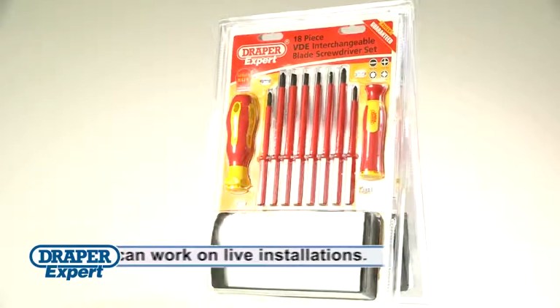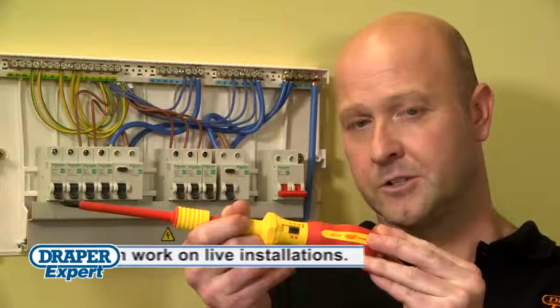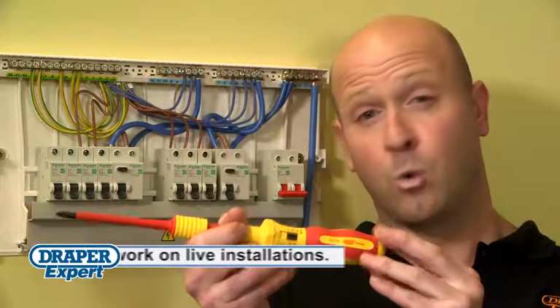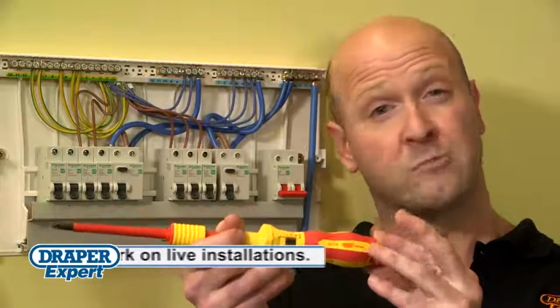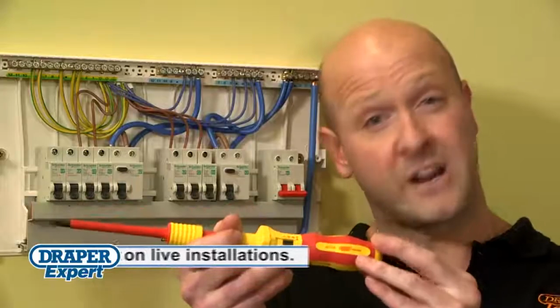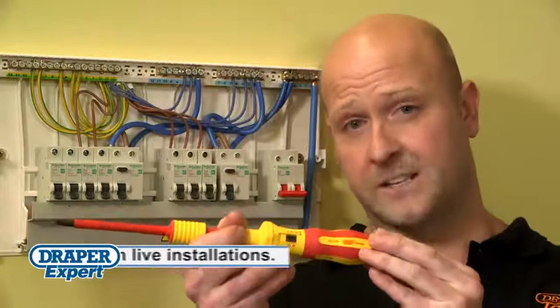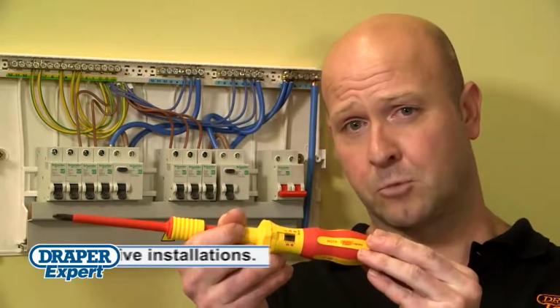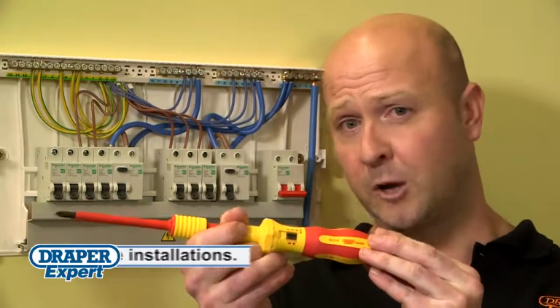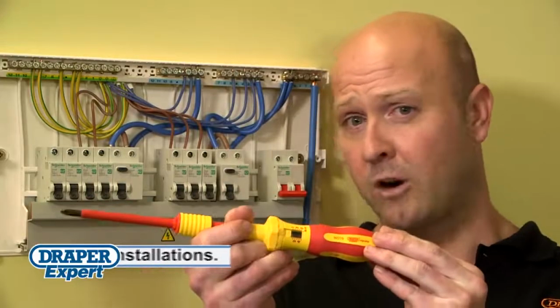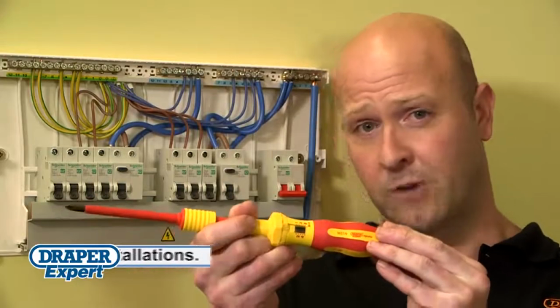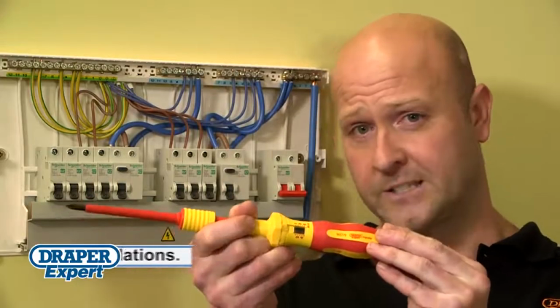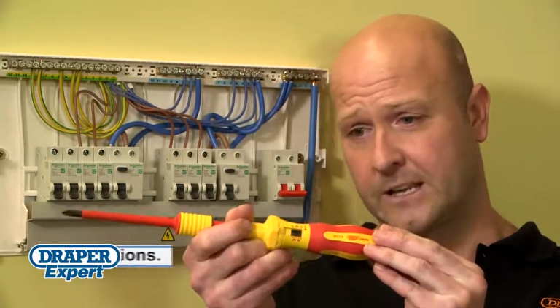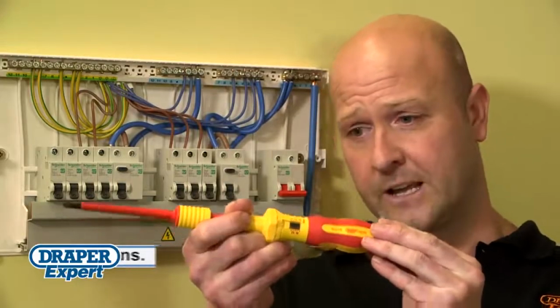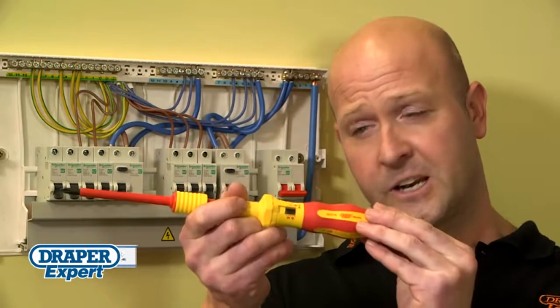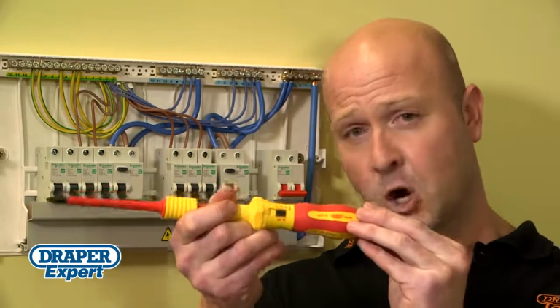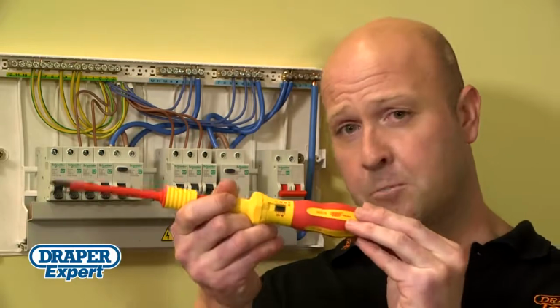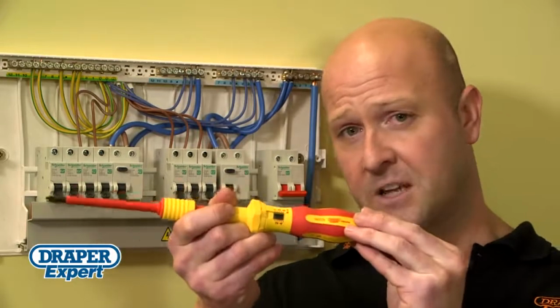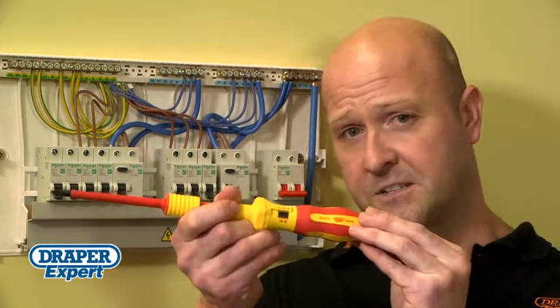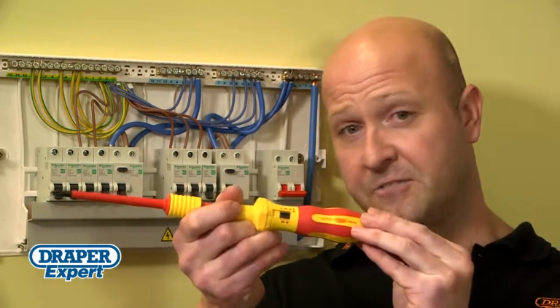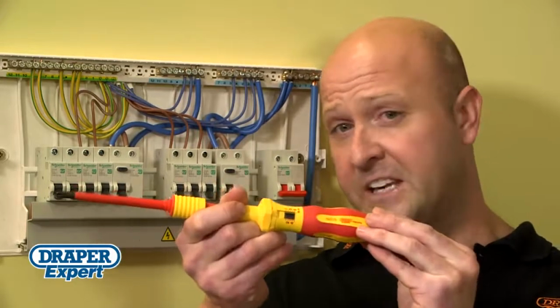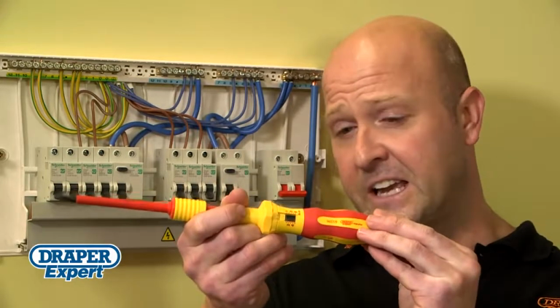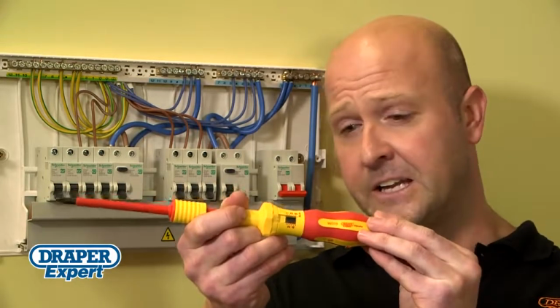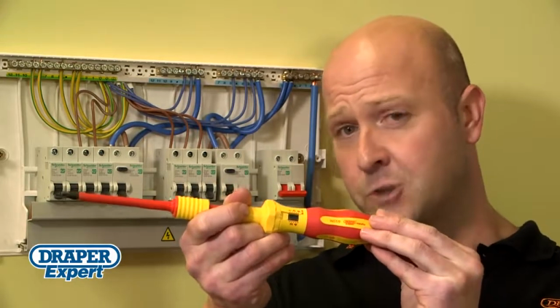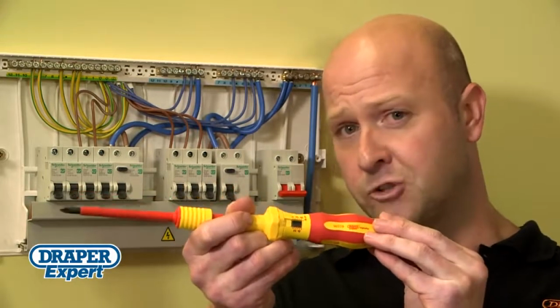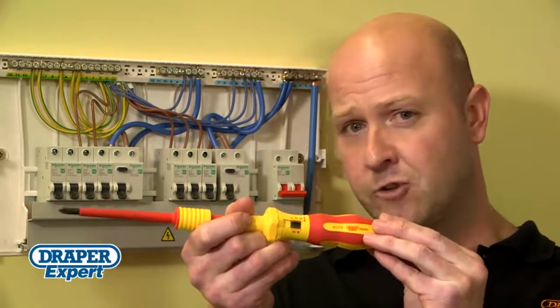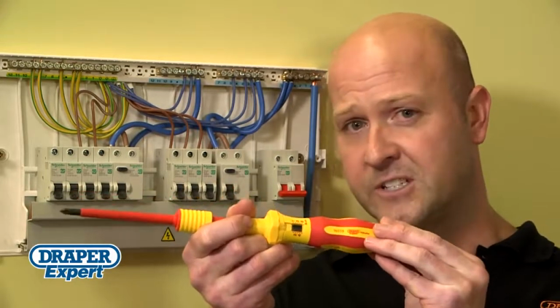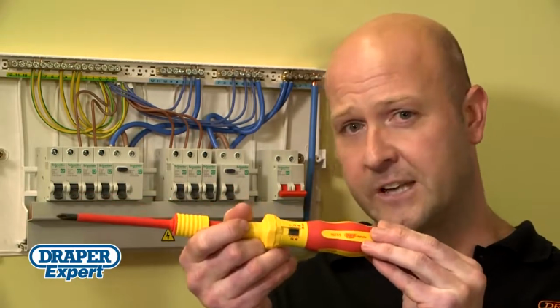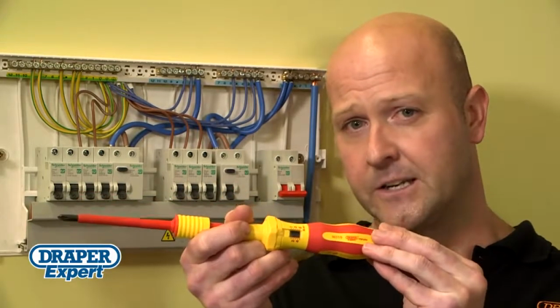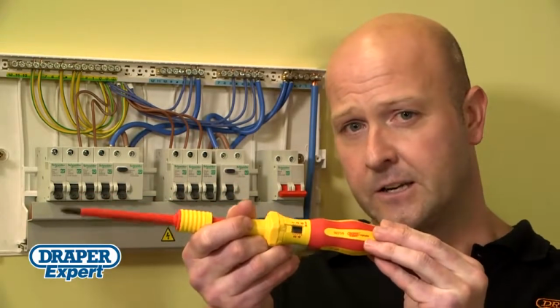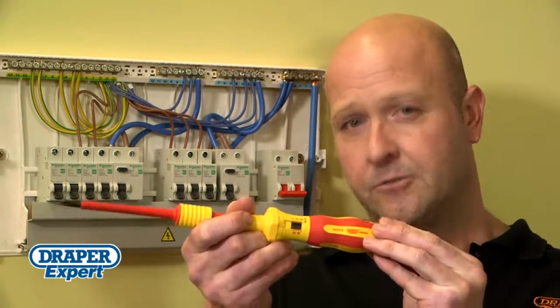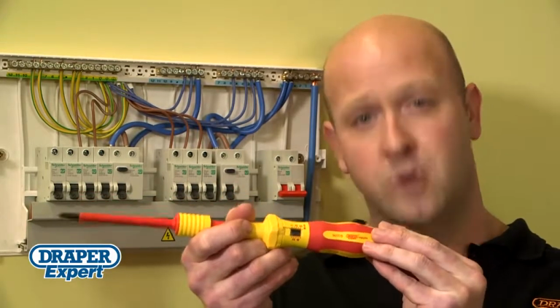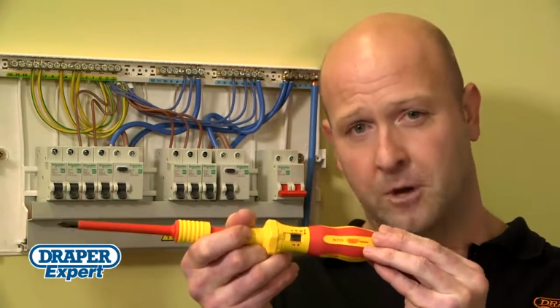So why risk breaking wiring regs? Get an Ergo Plus VDE Torque screwdriver set from Draper.